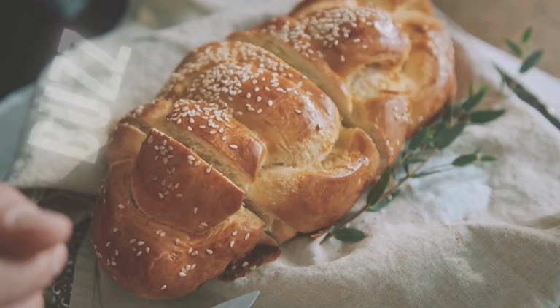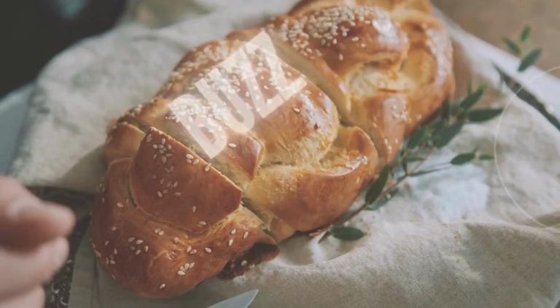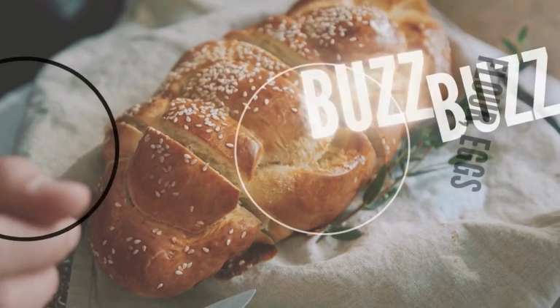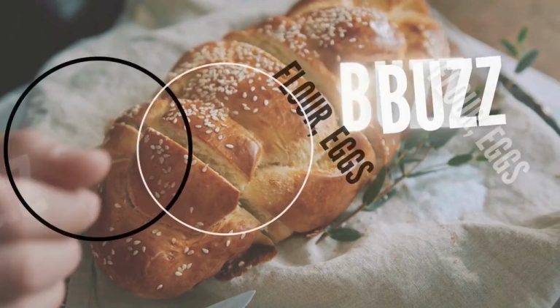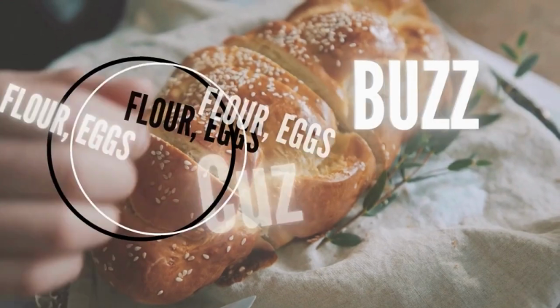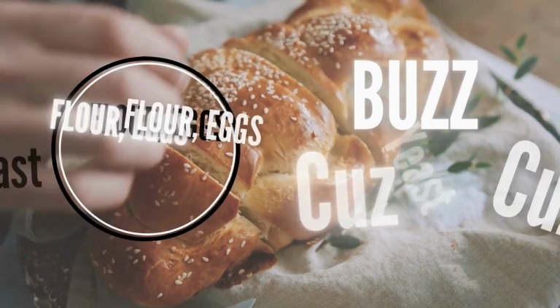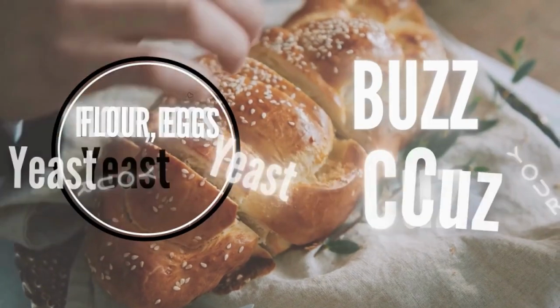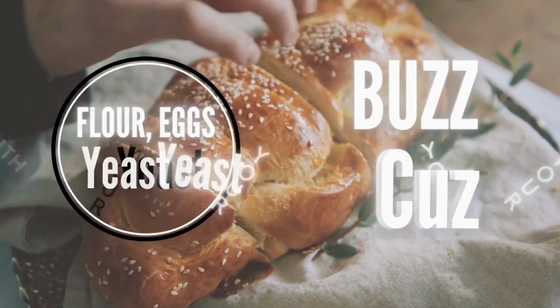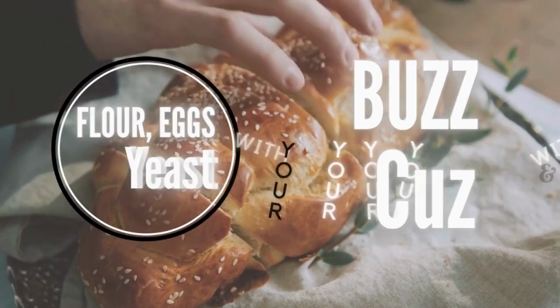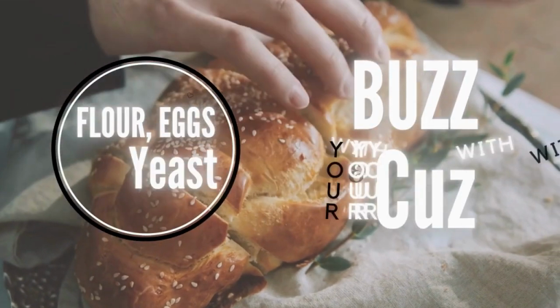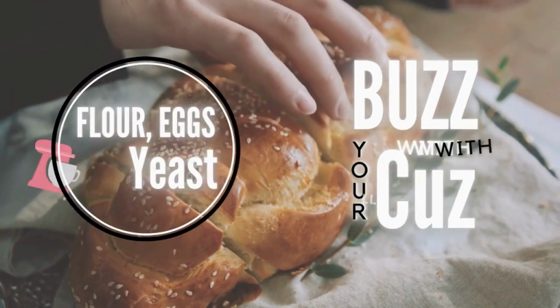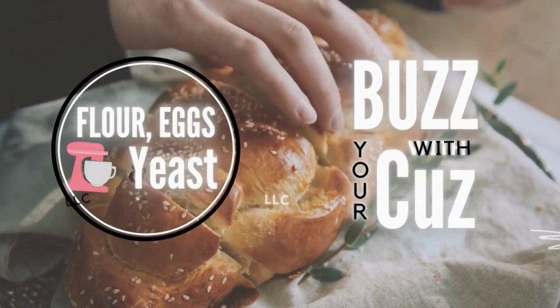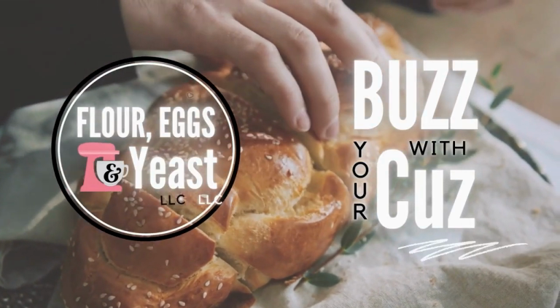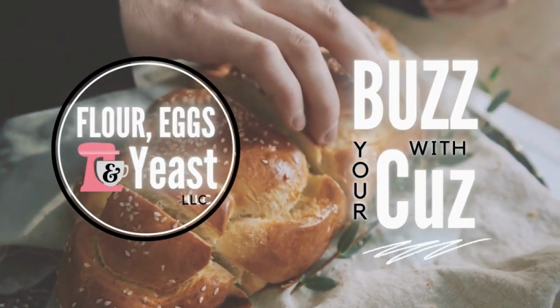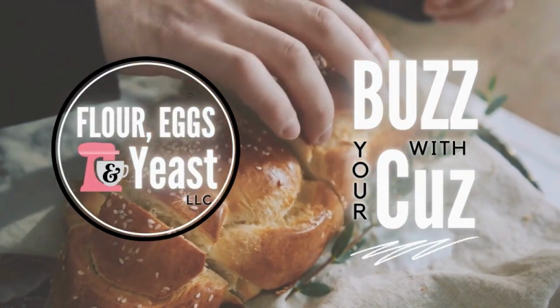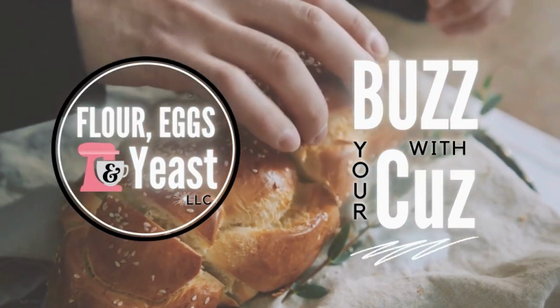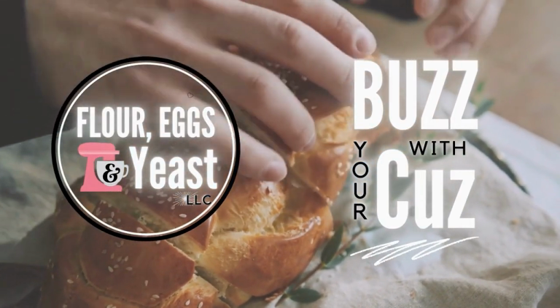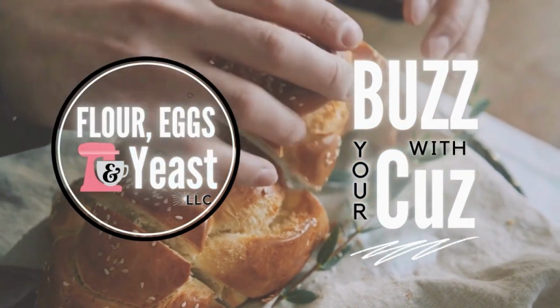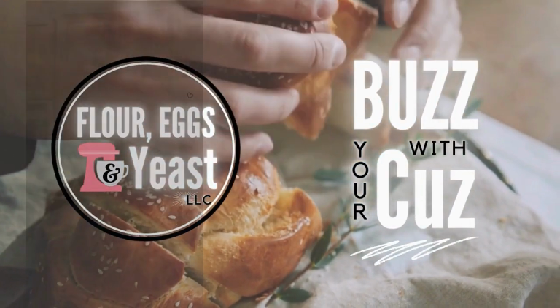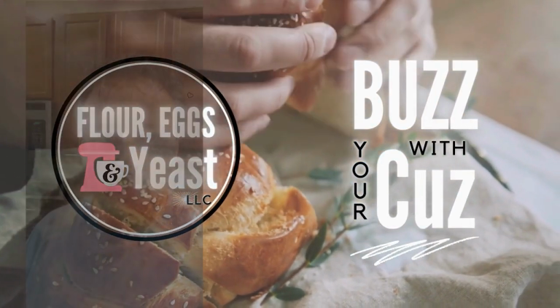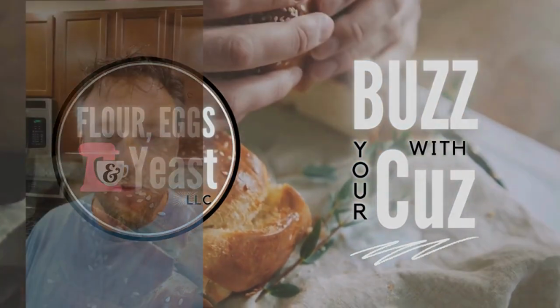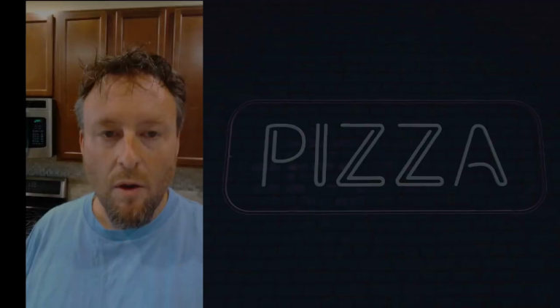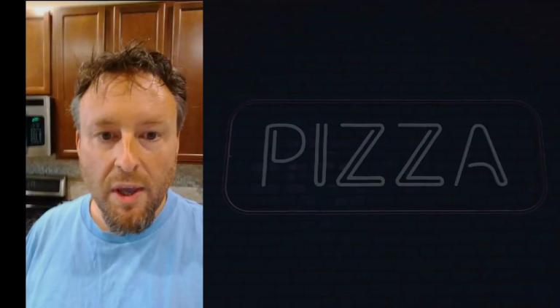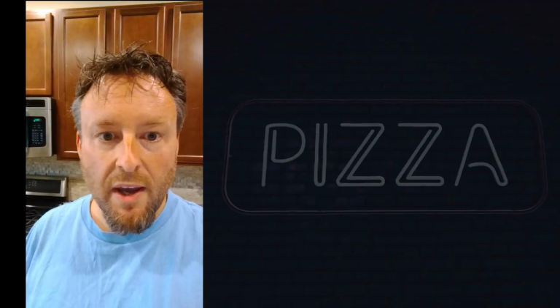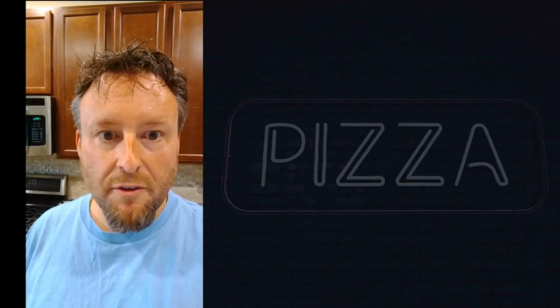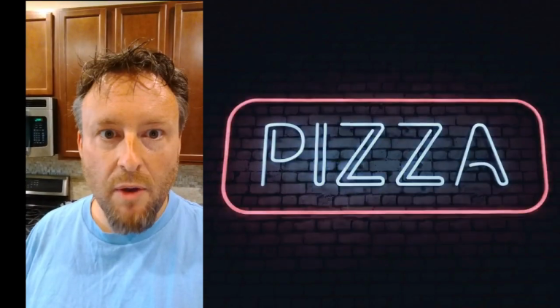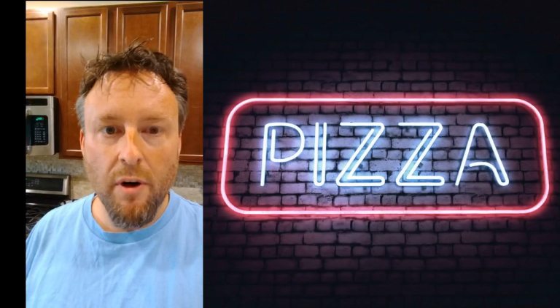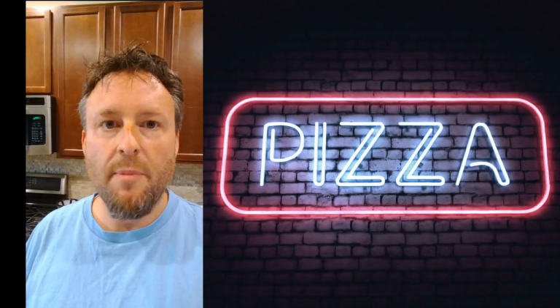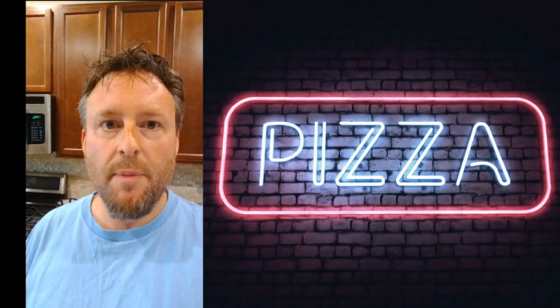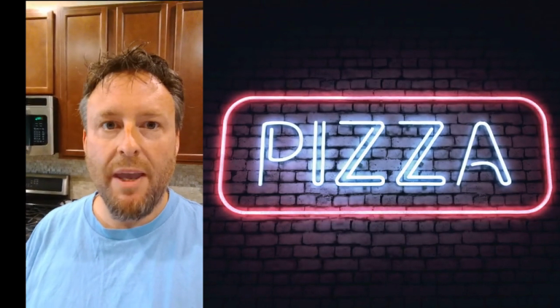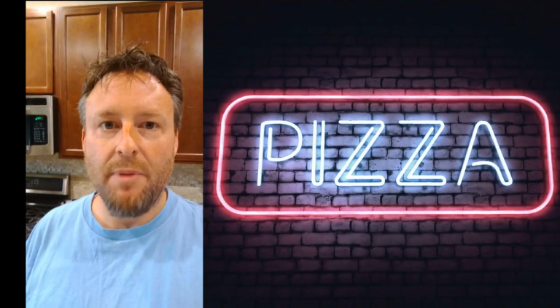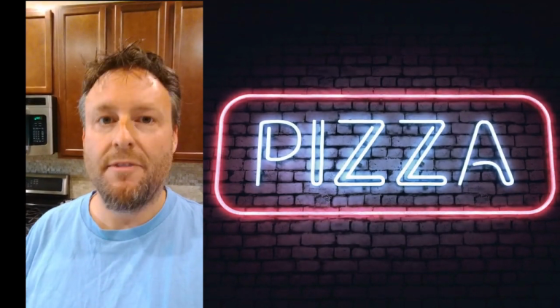If the passion's gone, we're doing it wrong. Okay guys, today we're going to make pan pizza.